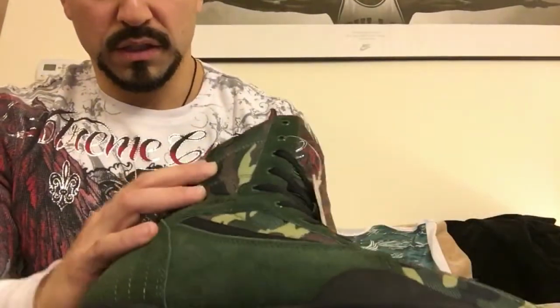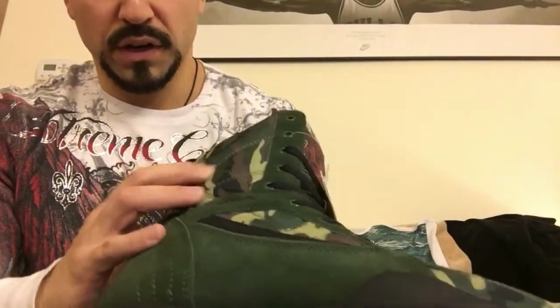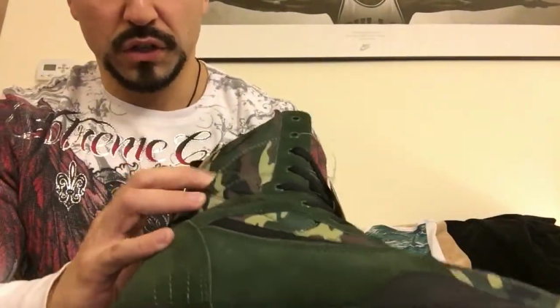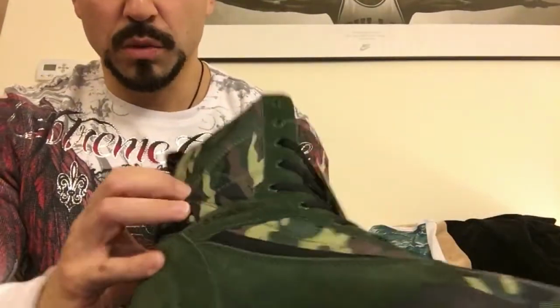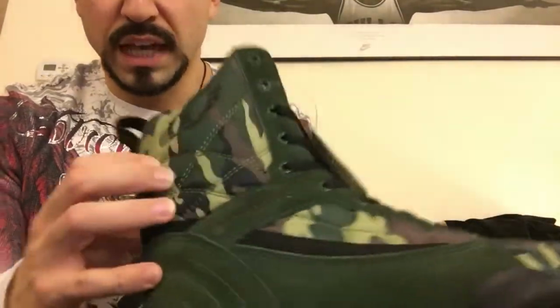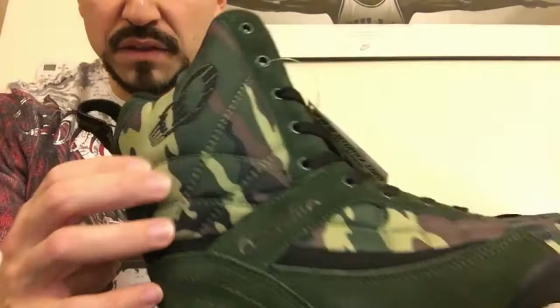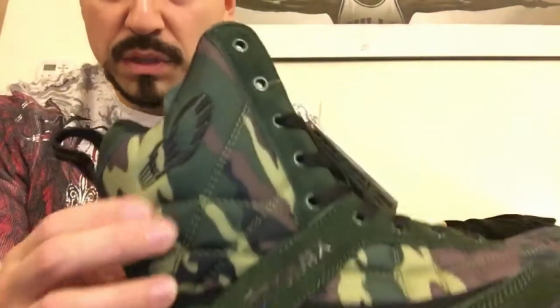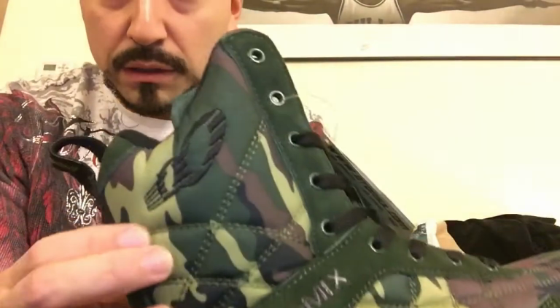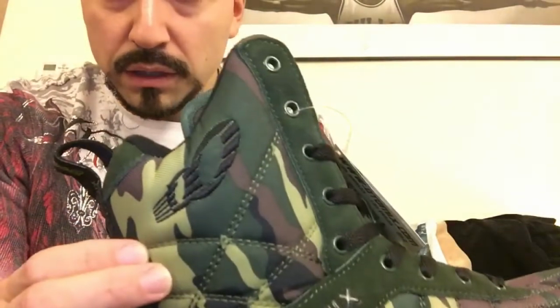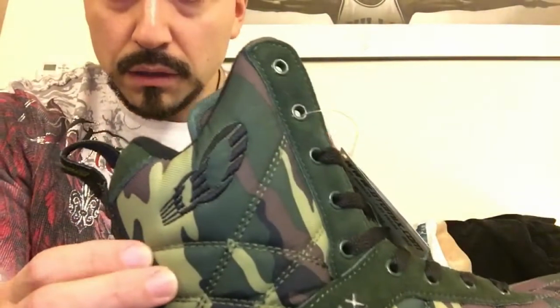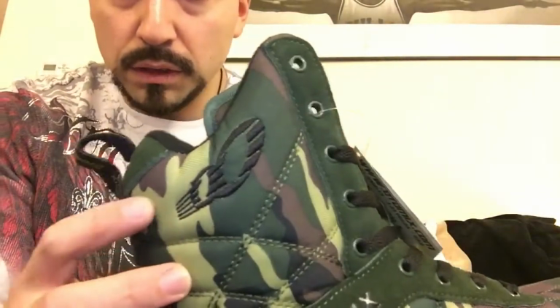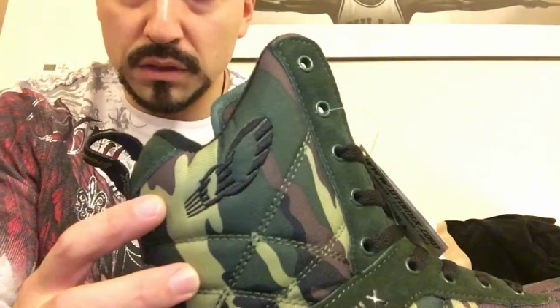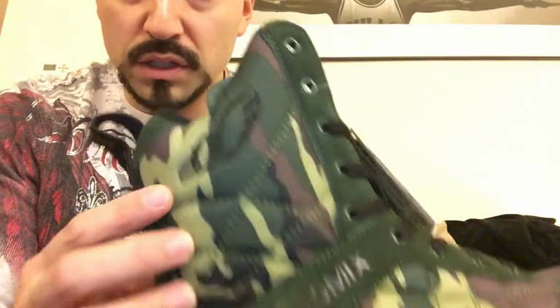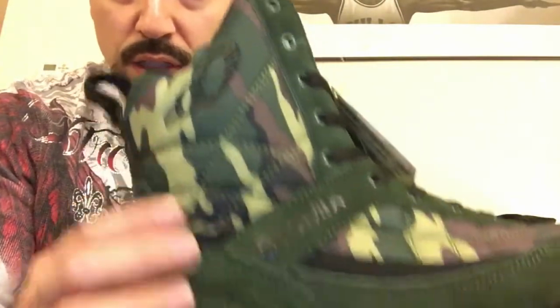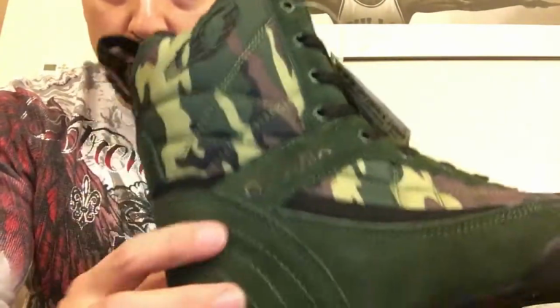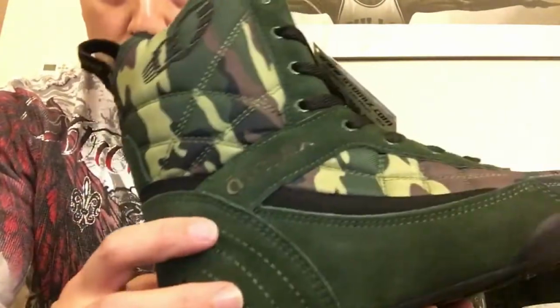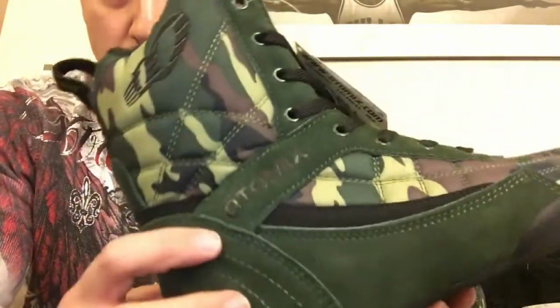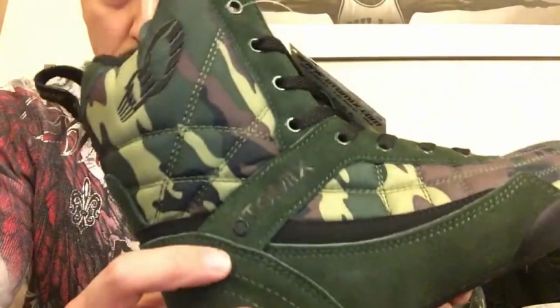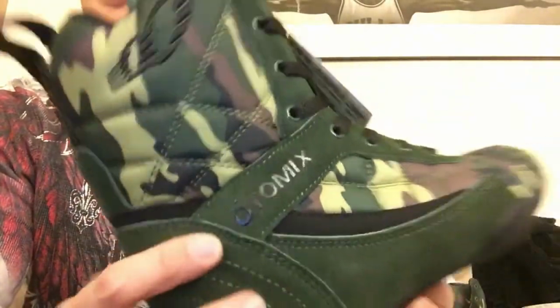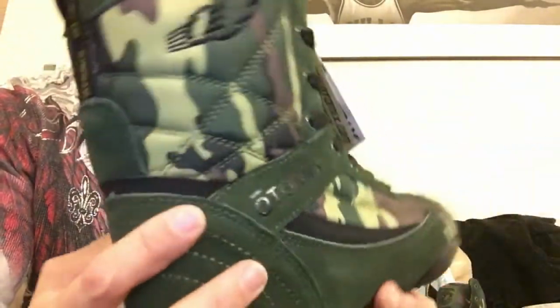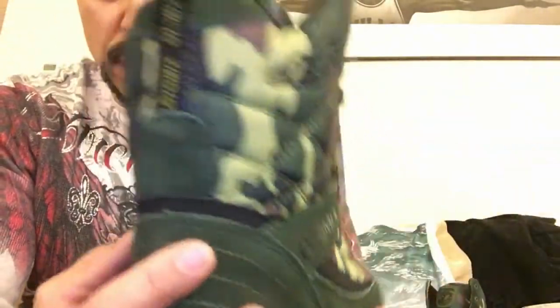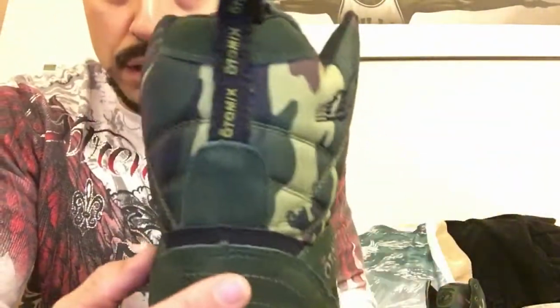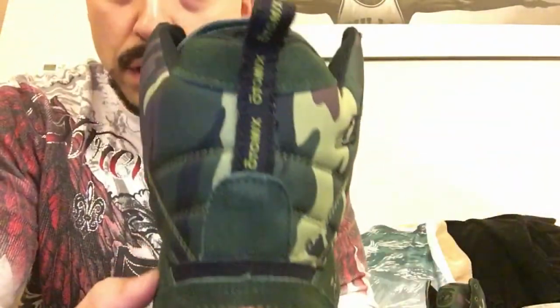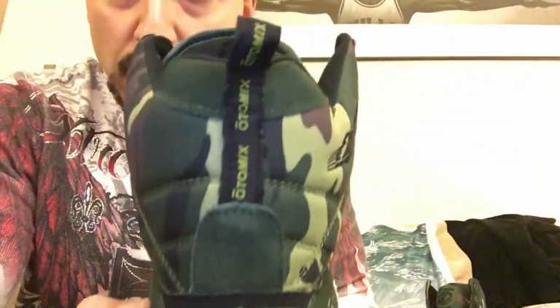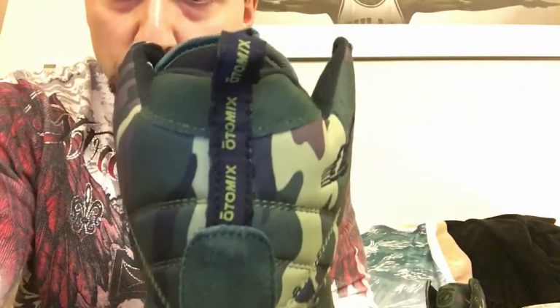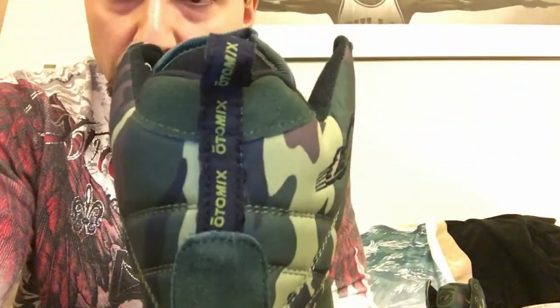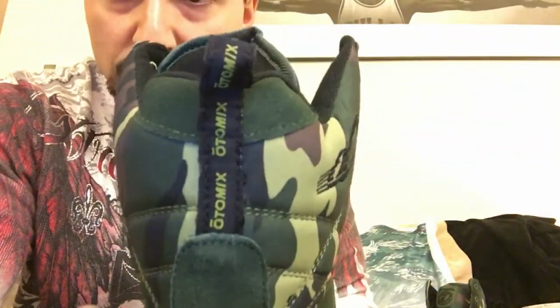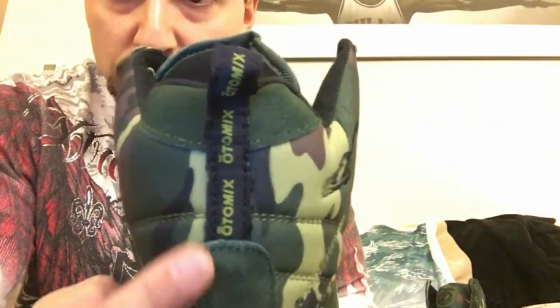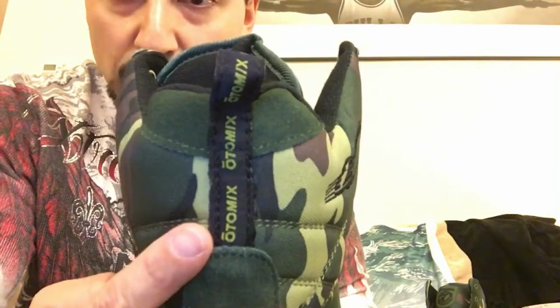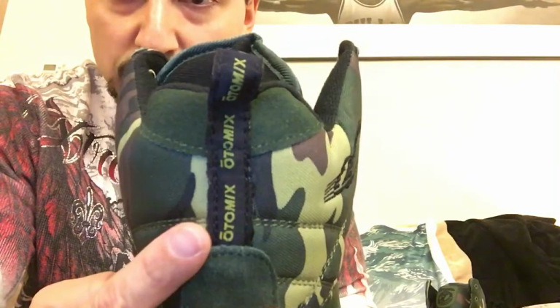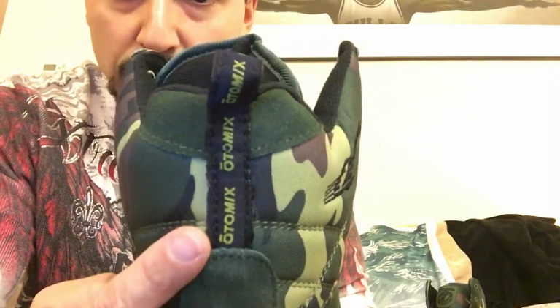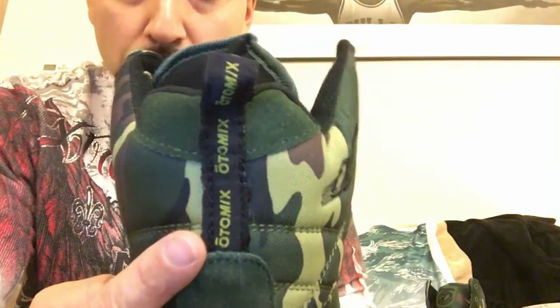Looks like a very durable canvas material here. The stitching here, the Otomix theme here, and we have Otomix back here as well.